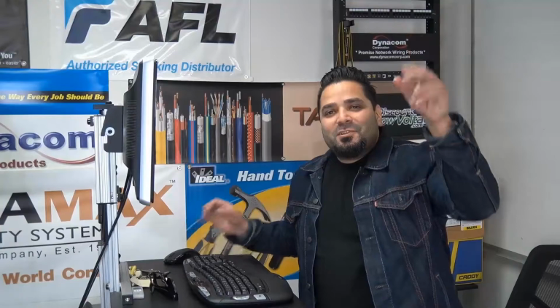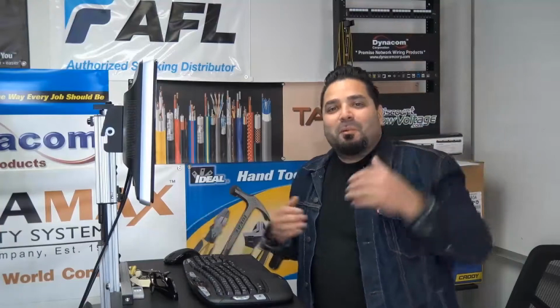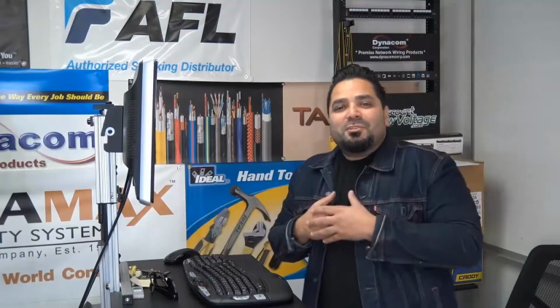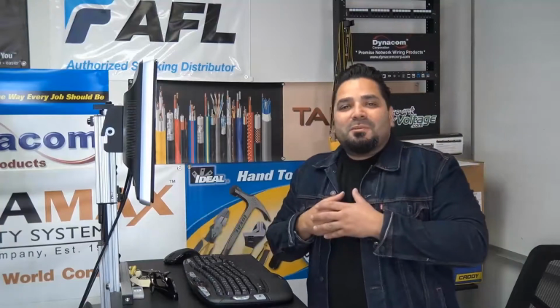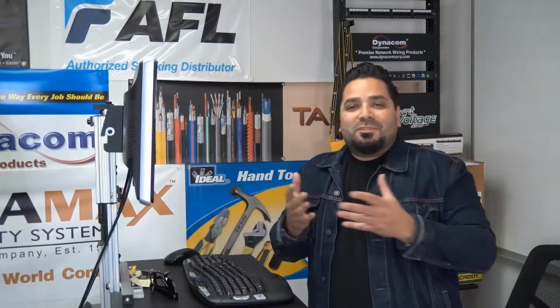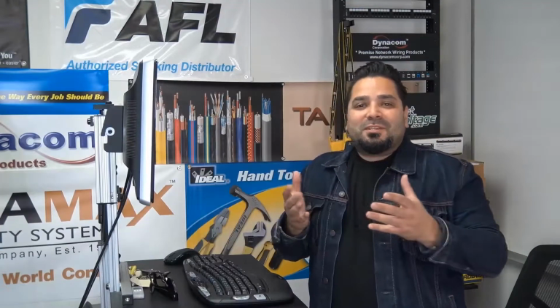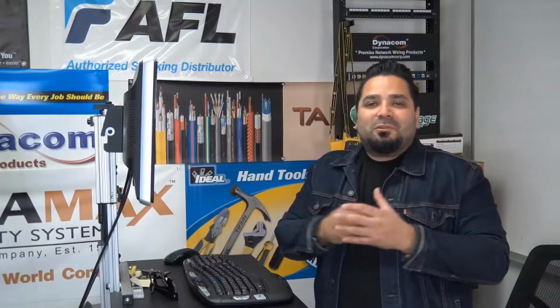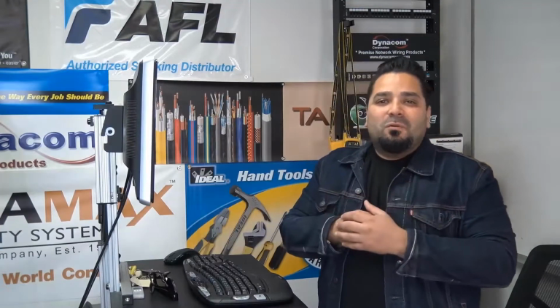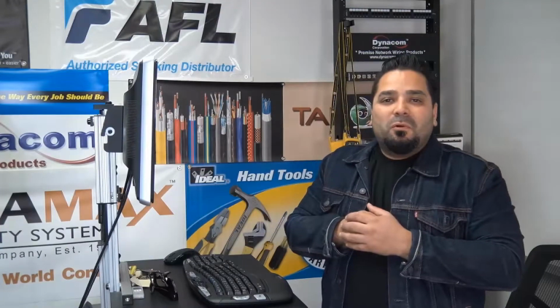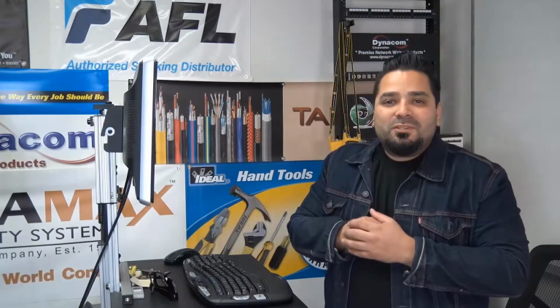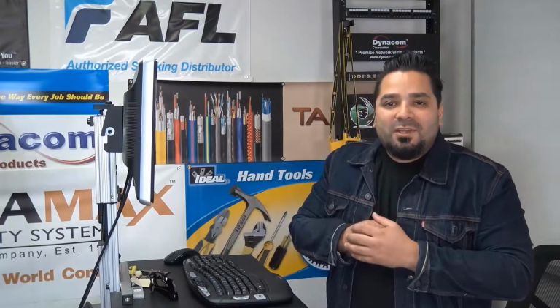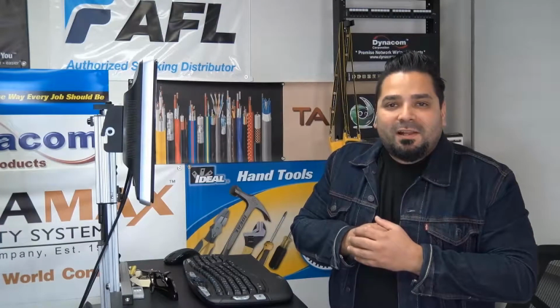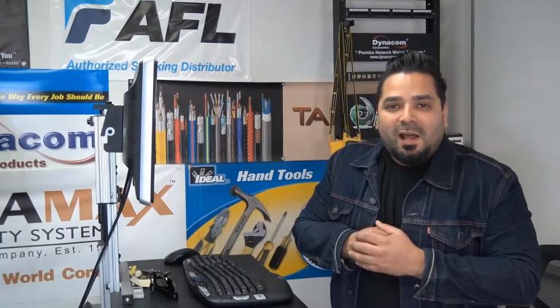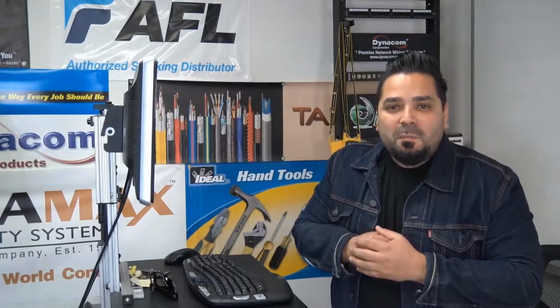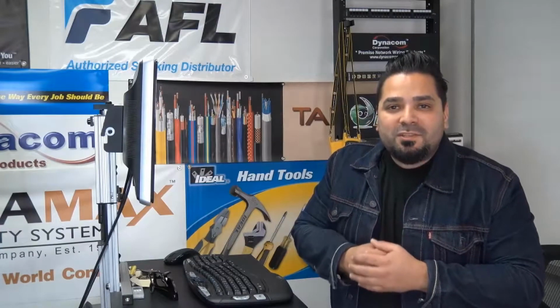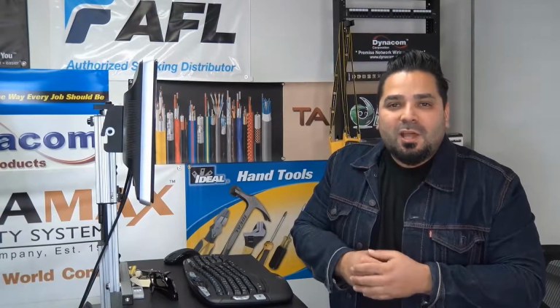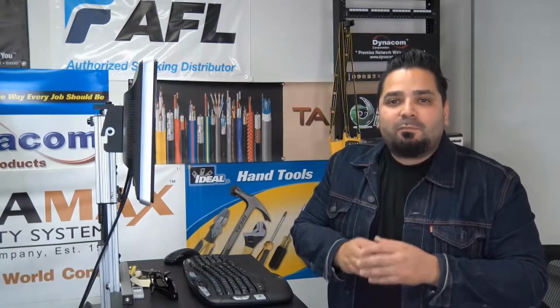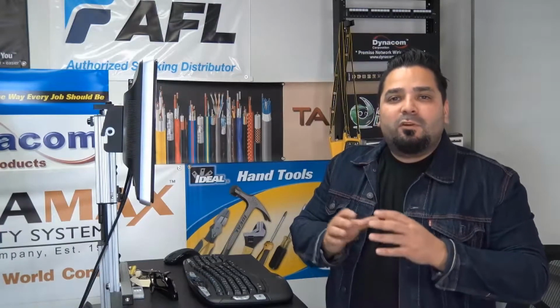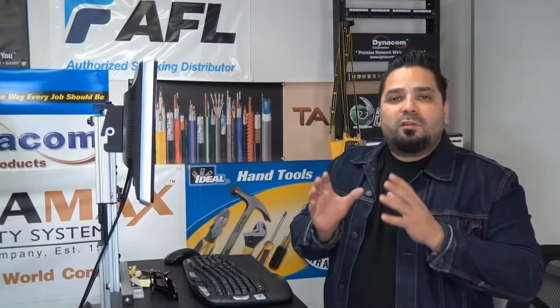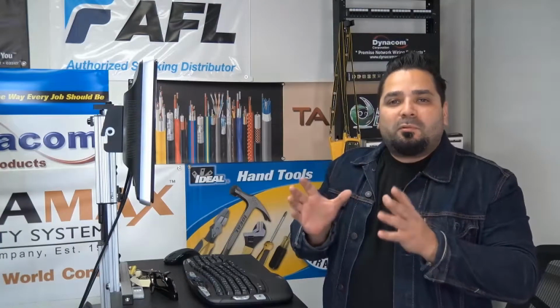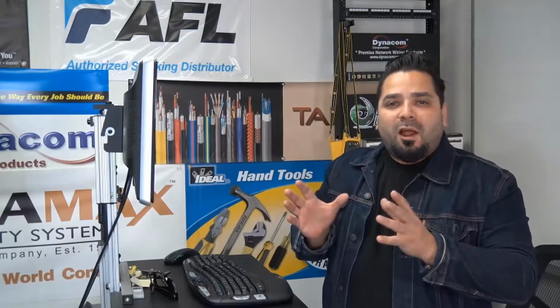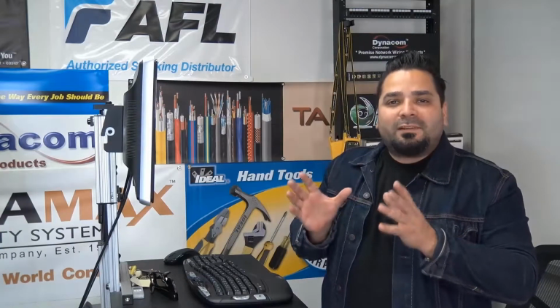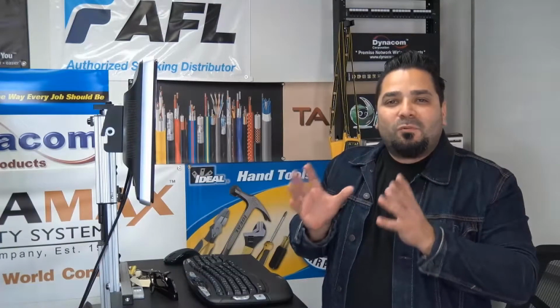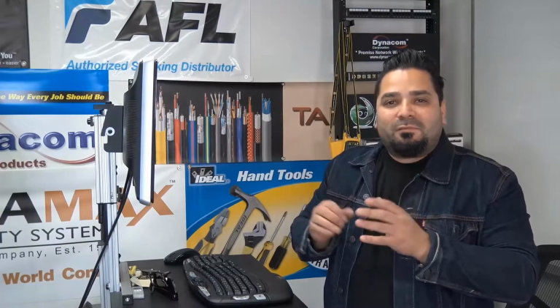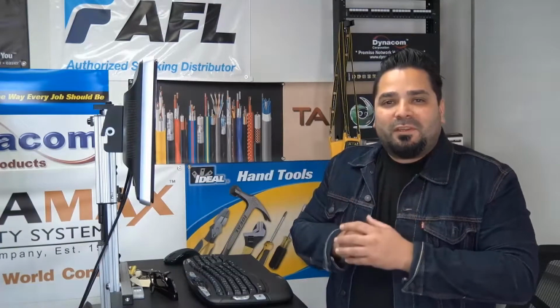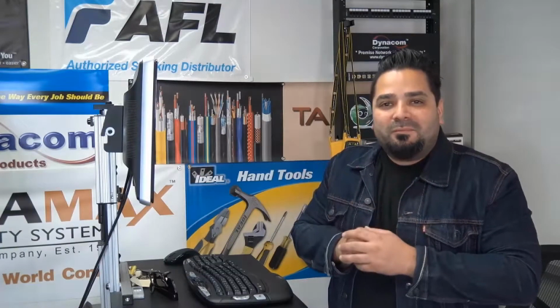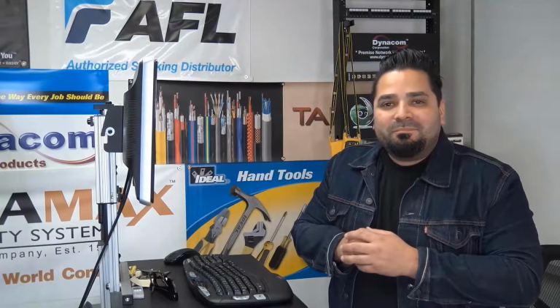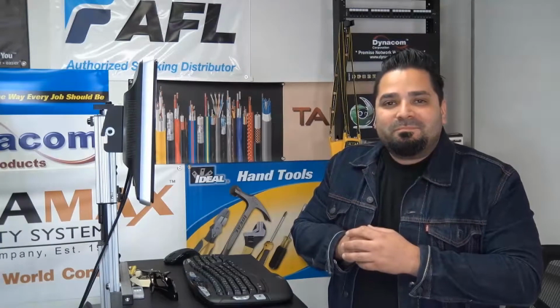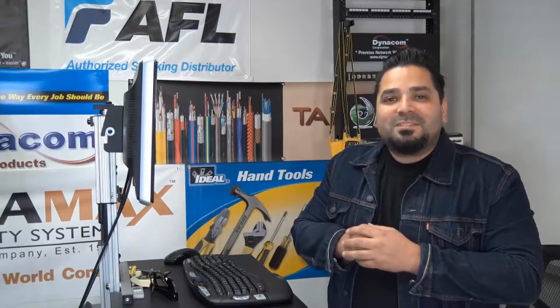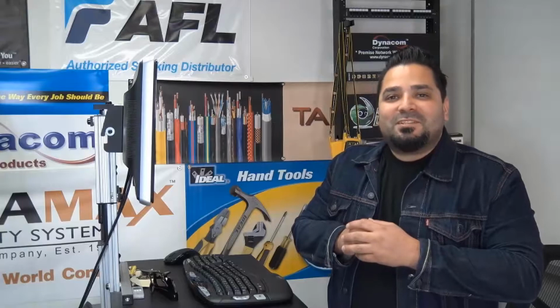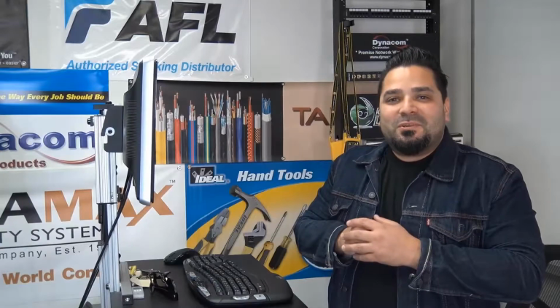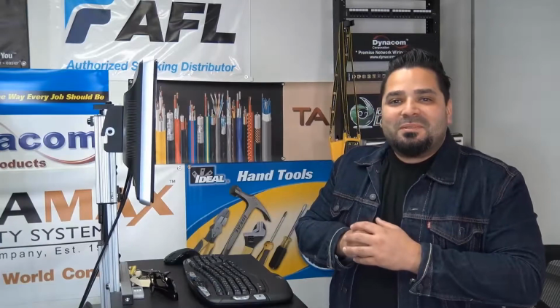I'm Mercy with DiscountLowVoltage.com and it's time for another product quick view. Let's get to it.